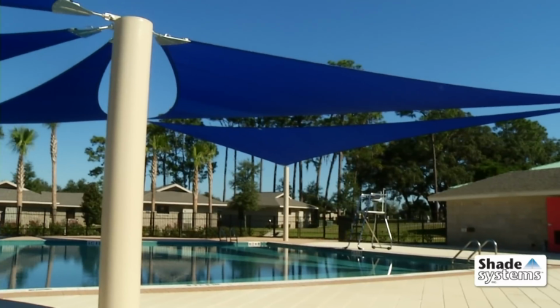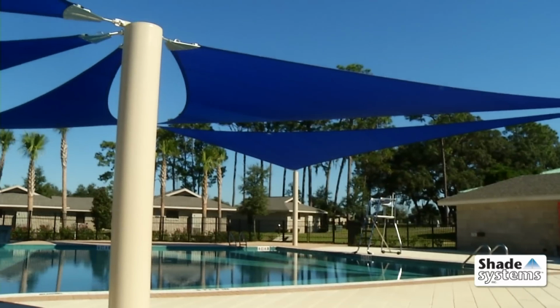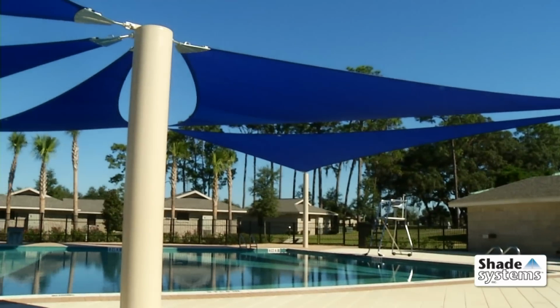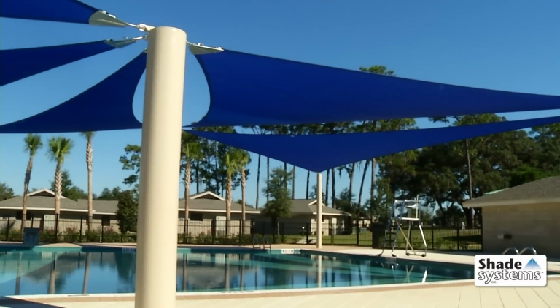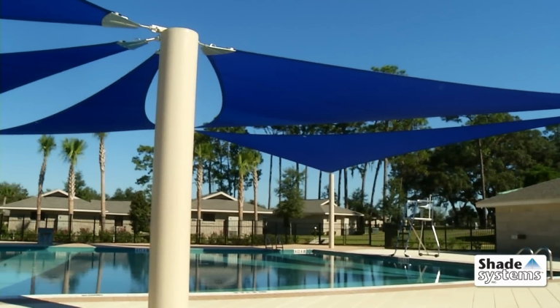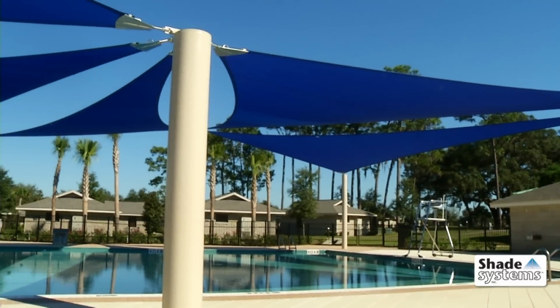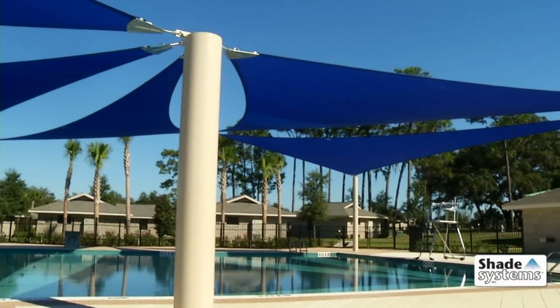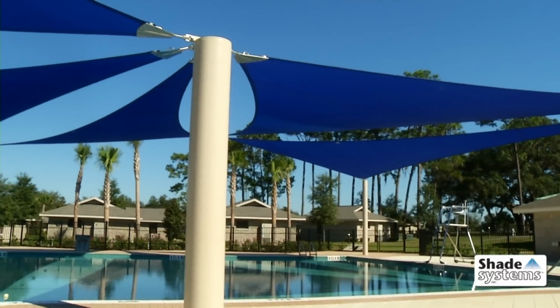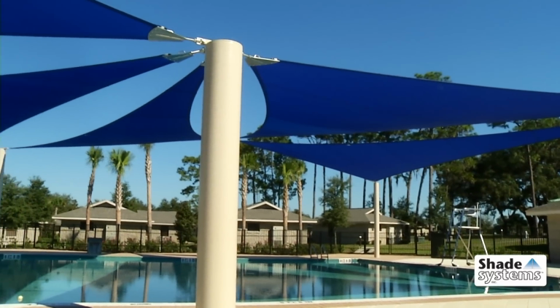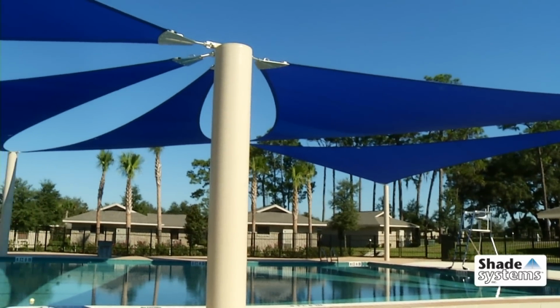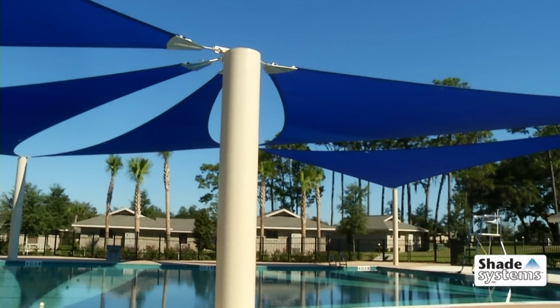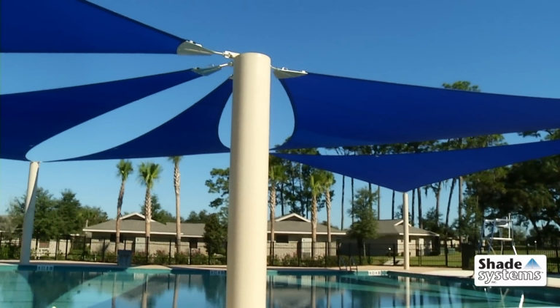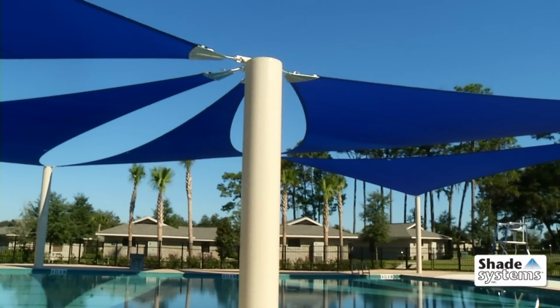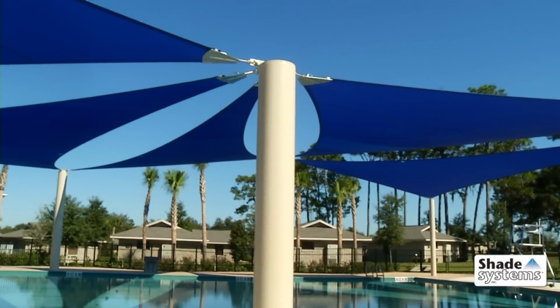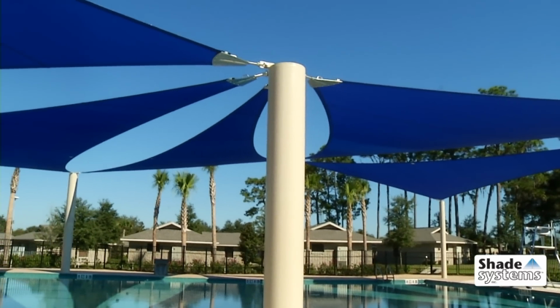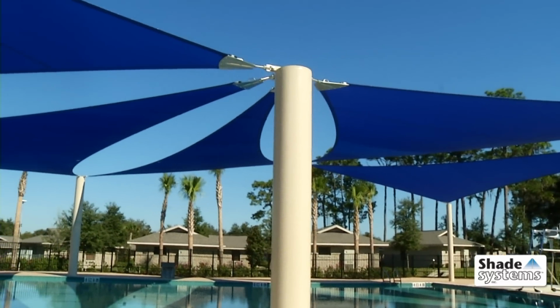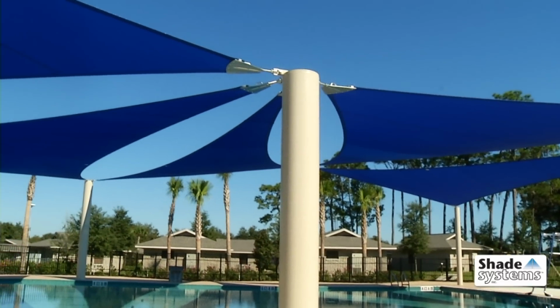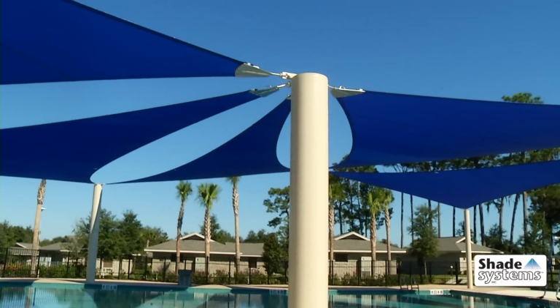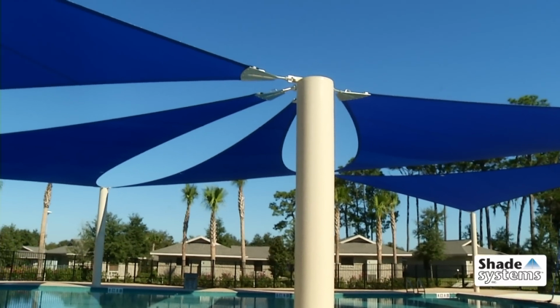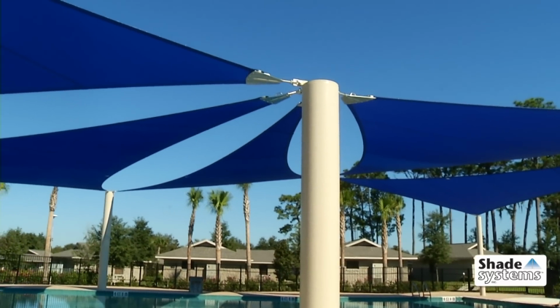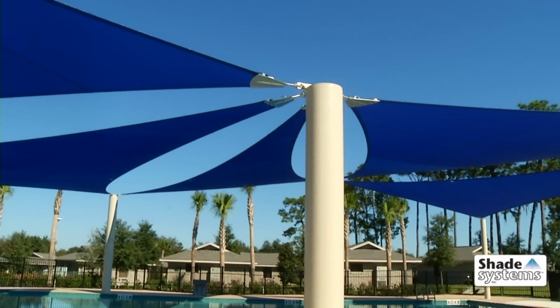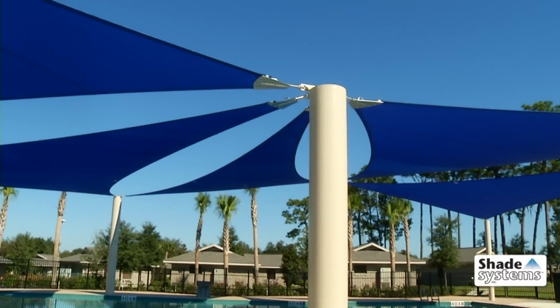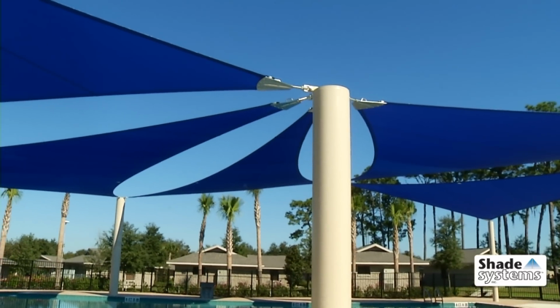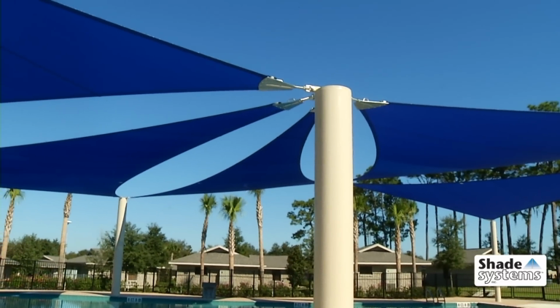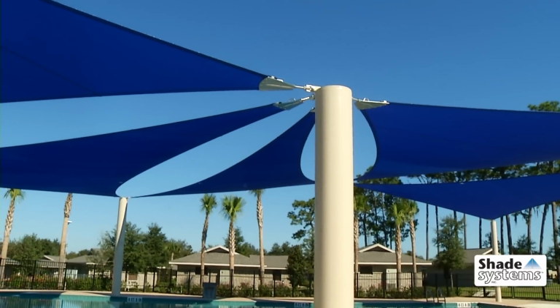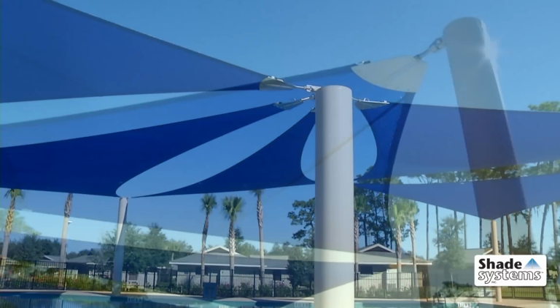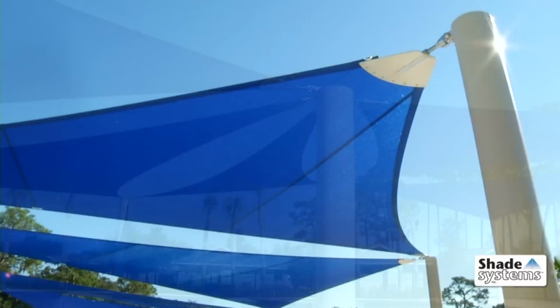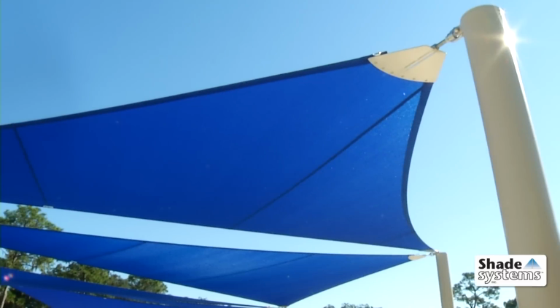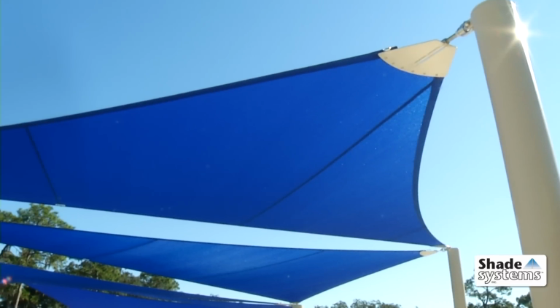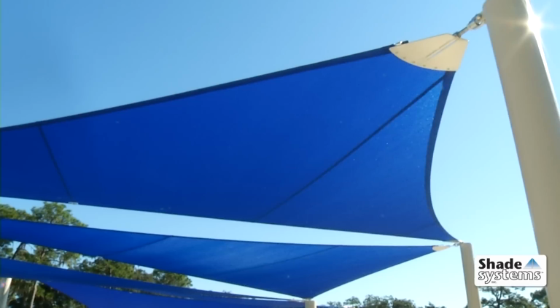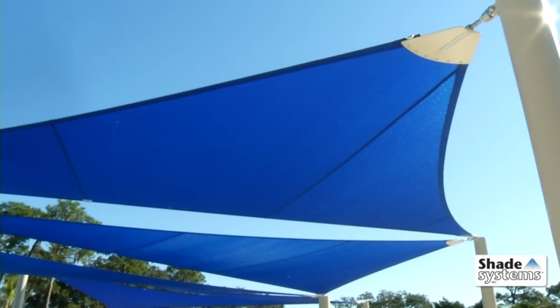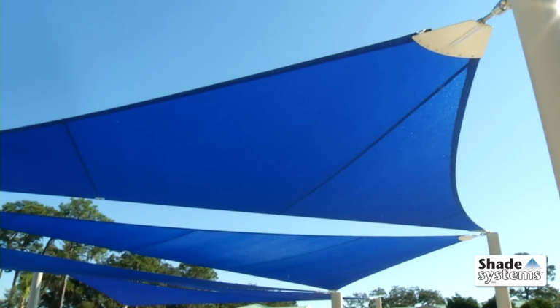For the most intelligently designed and engineered sails, choose Shade Systems, the most specified name in shade.